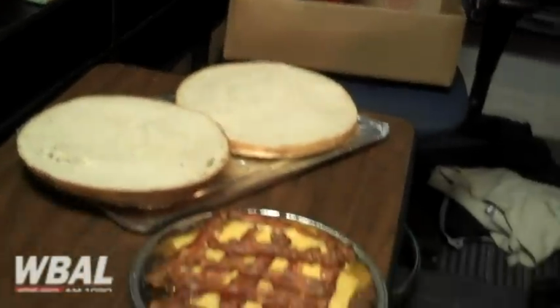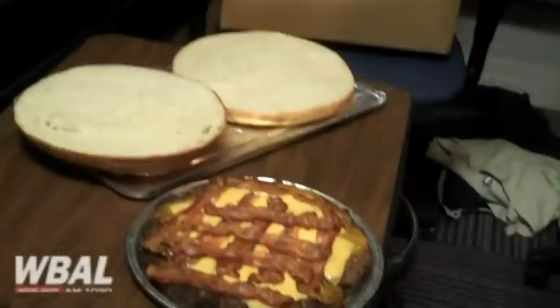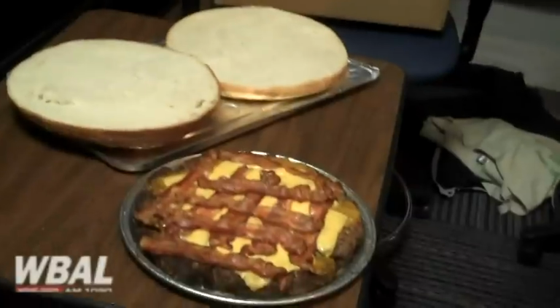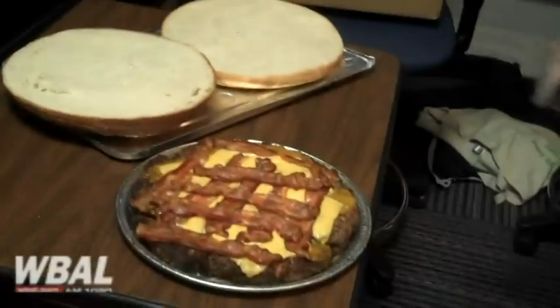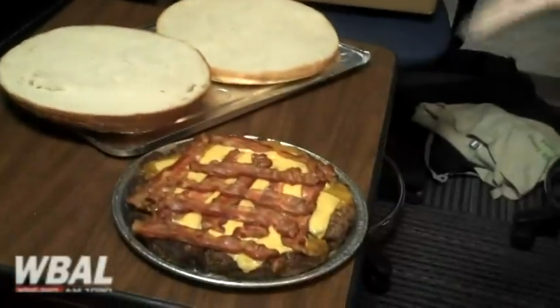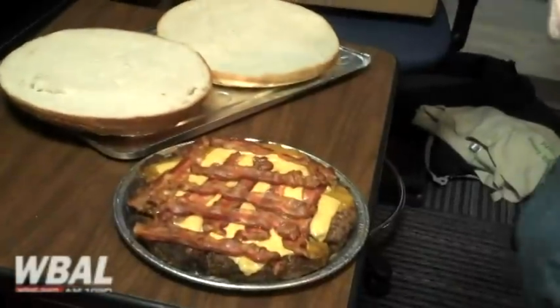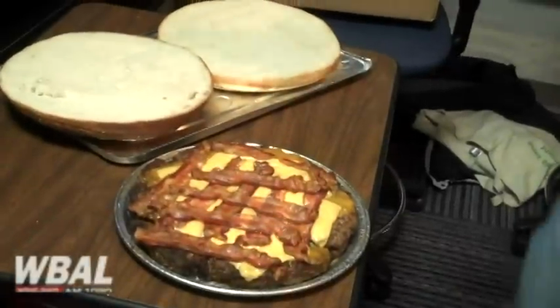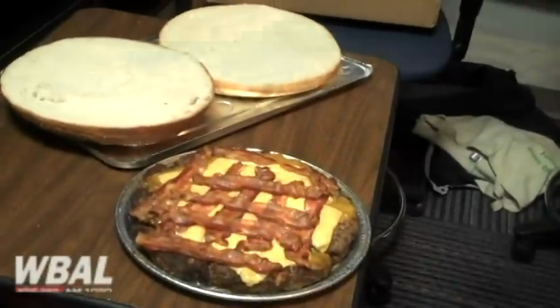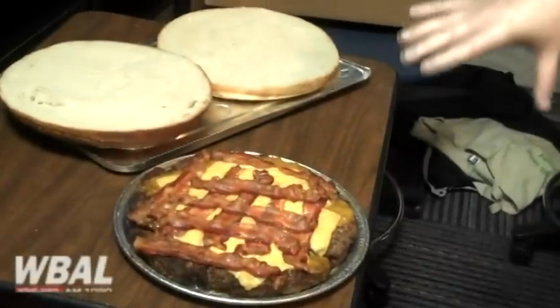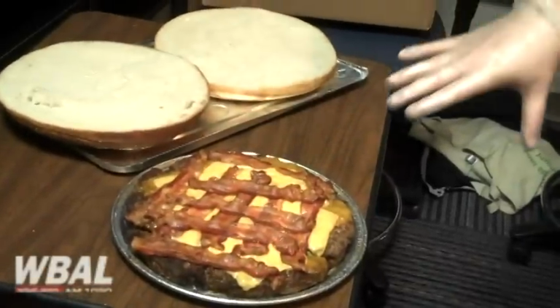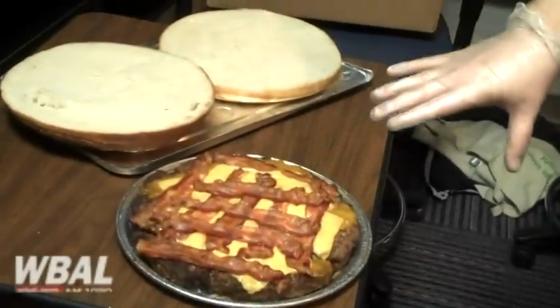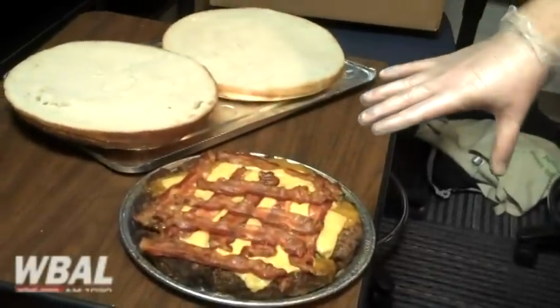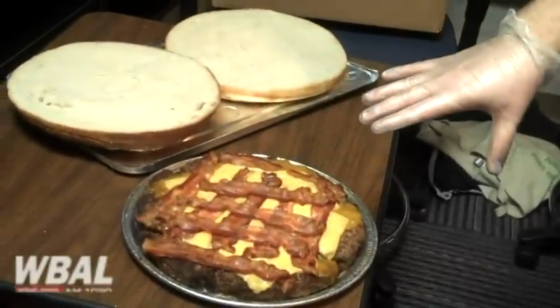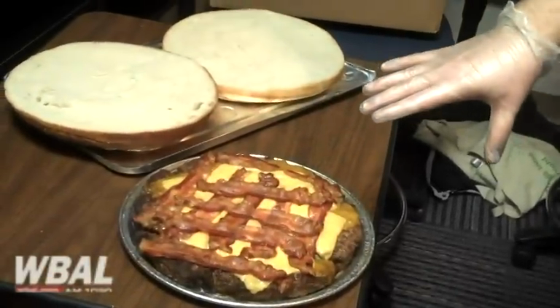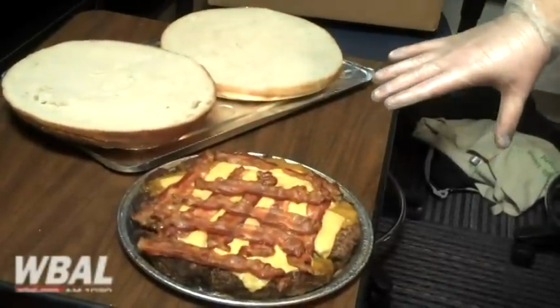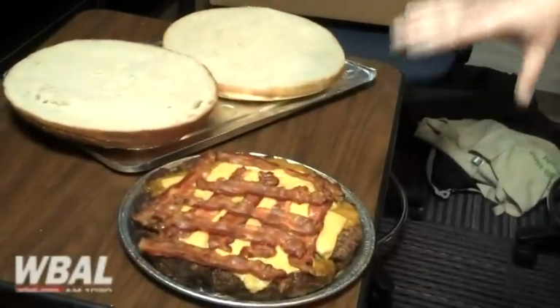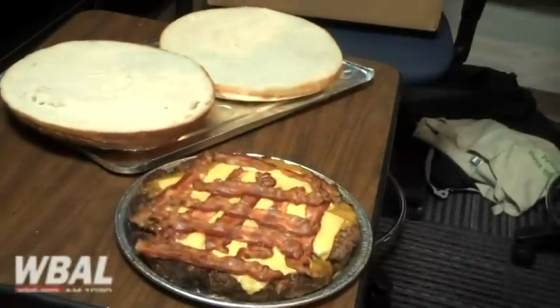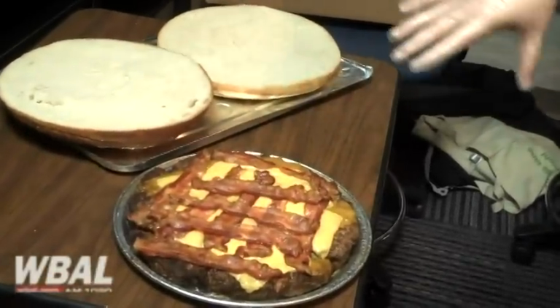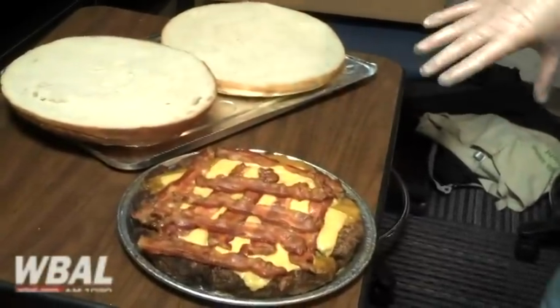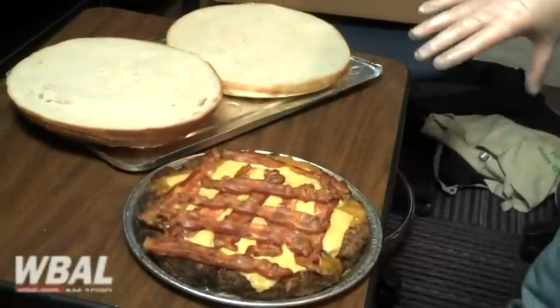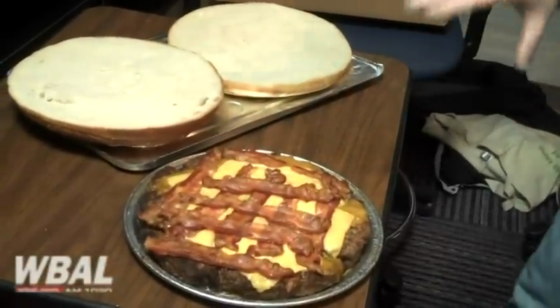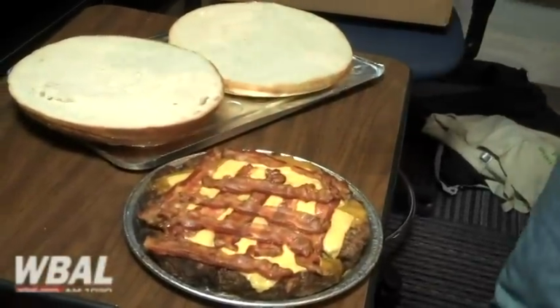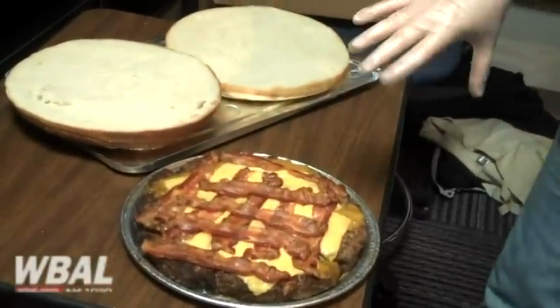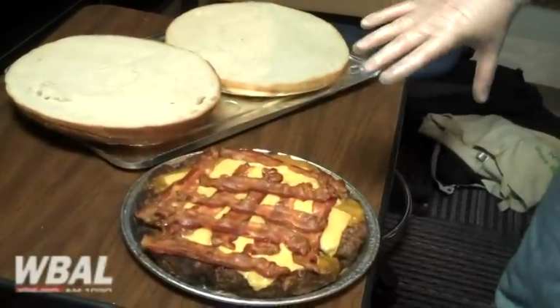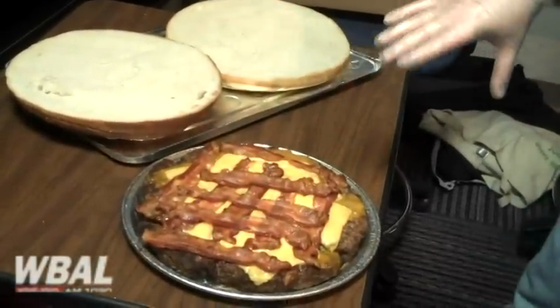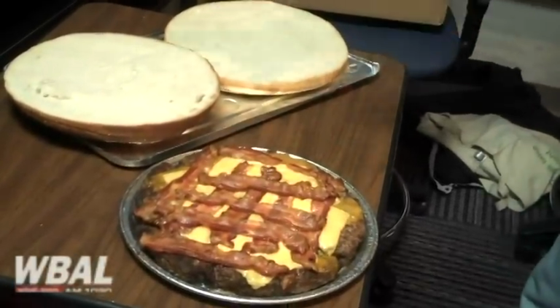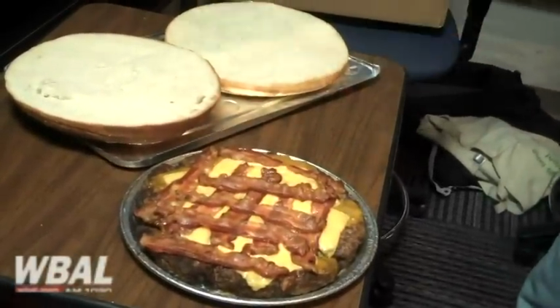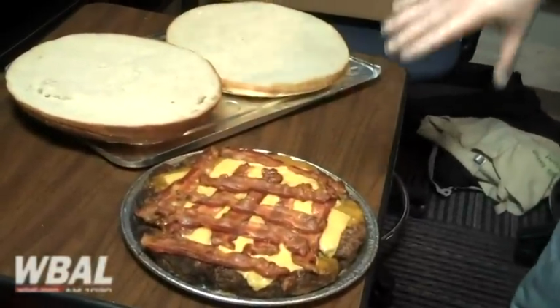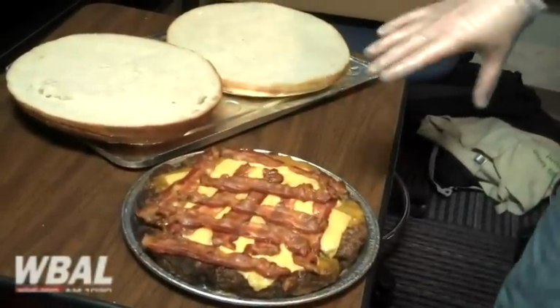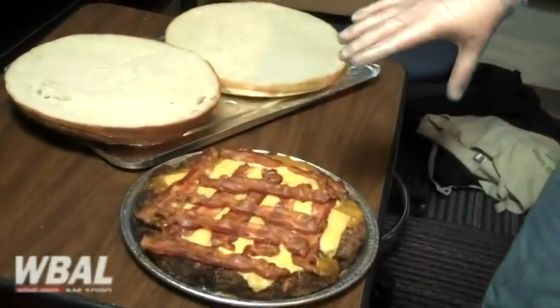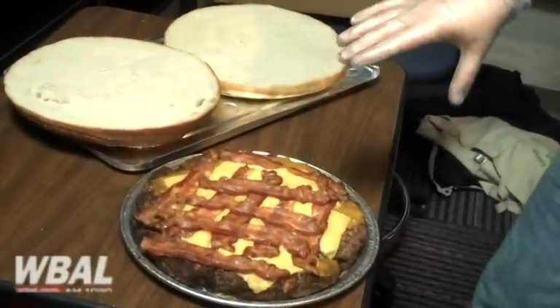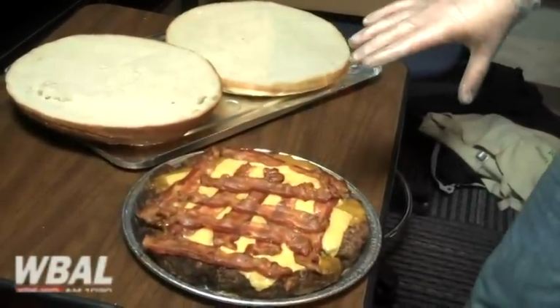The burger is a 5-pound burger. We grind it in-house — it's all done in-house, so it's 100% Black Angus Chuck.